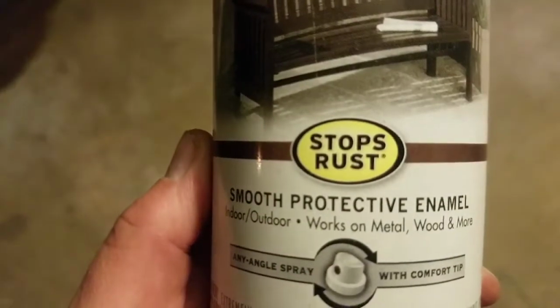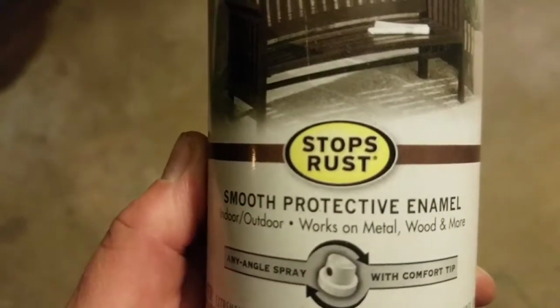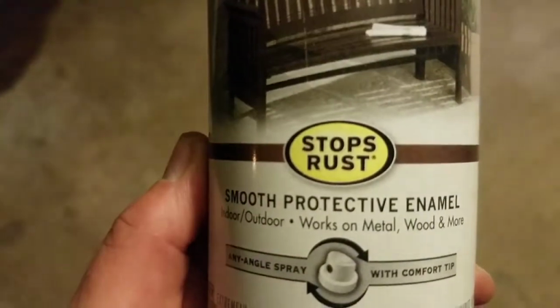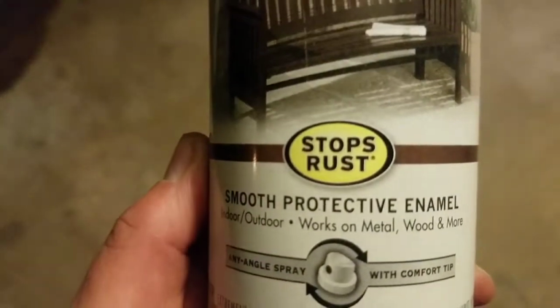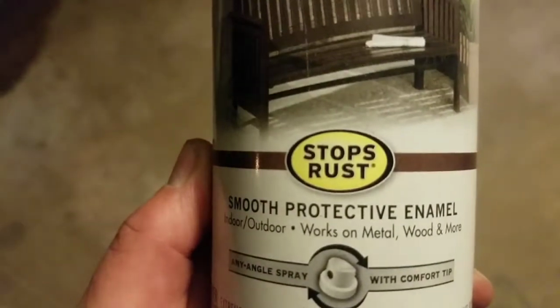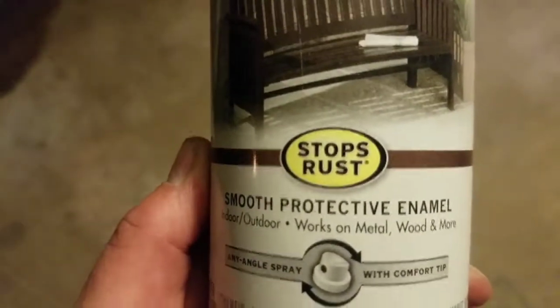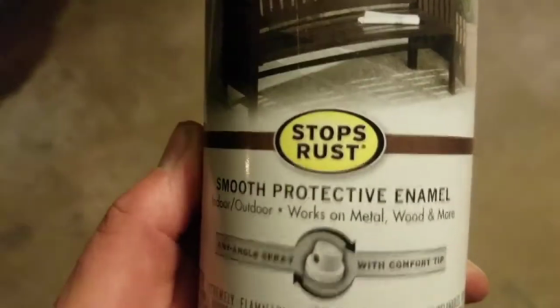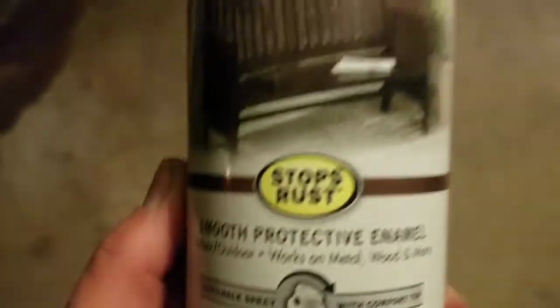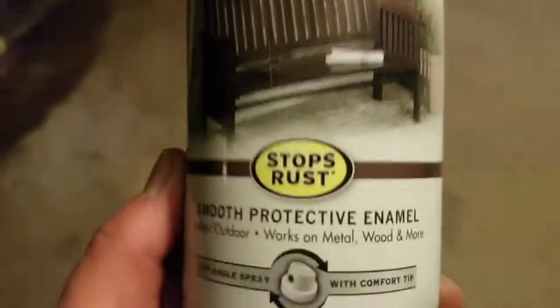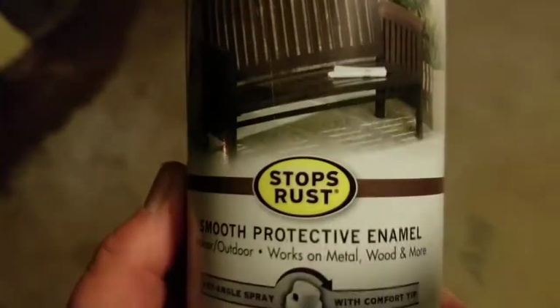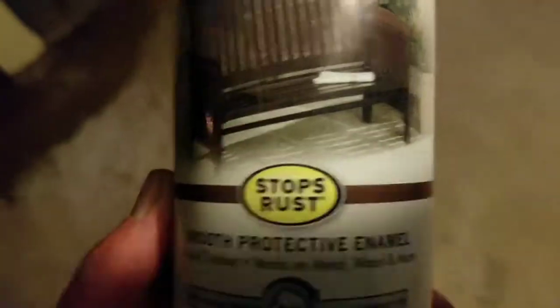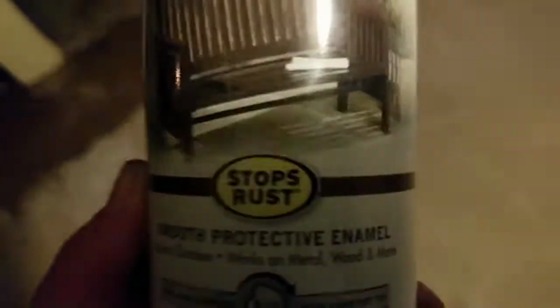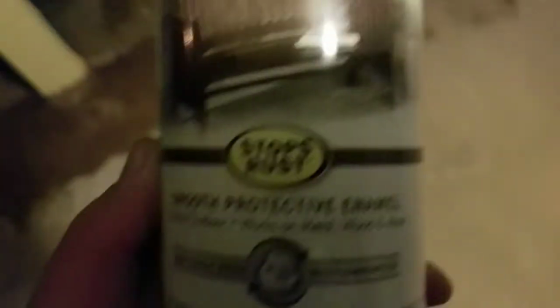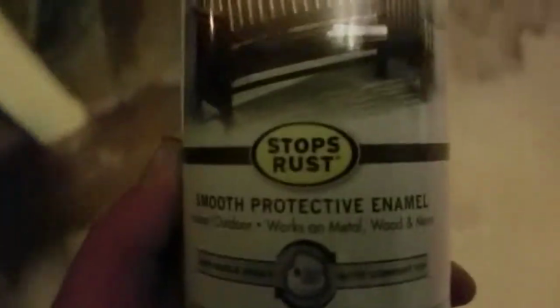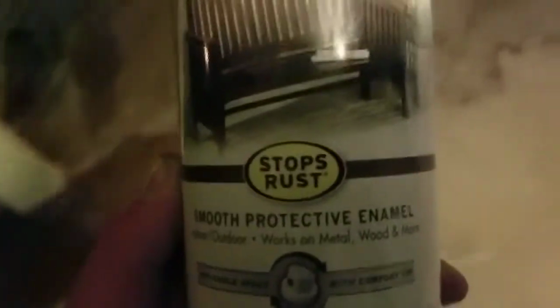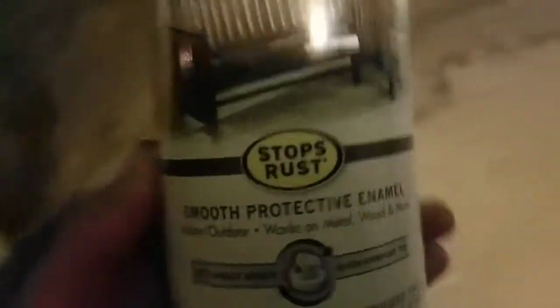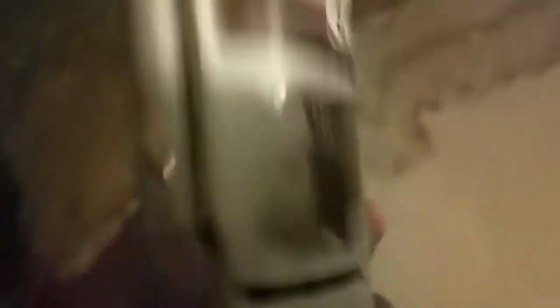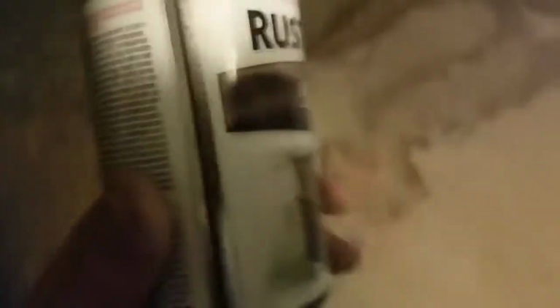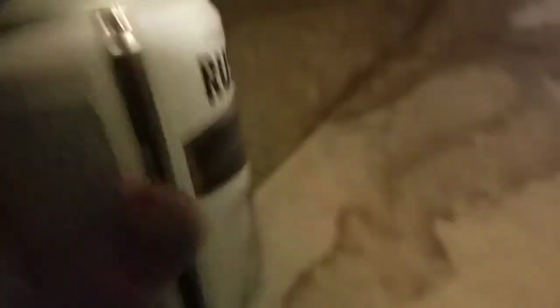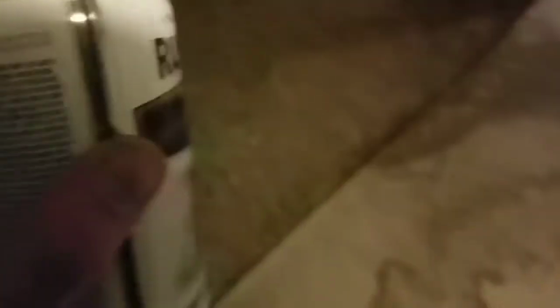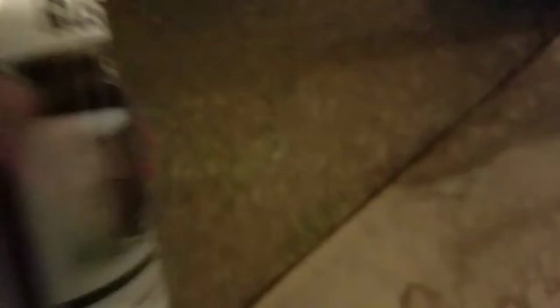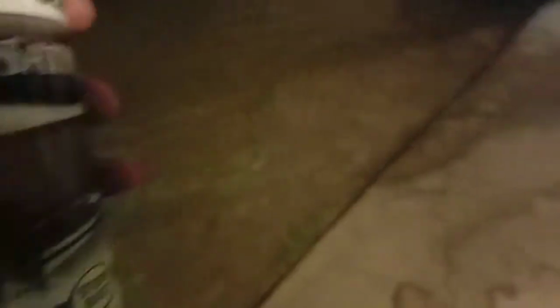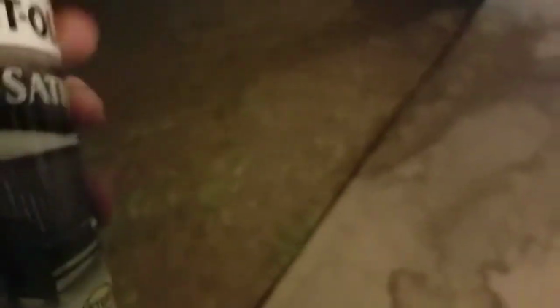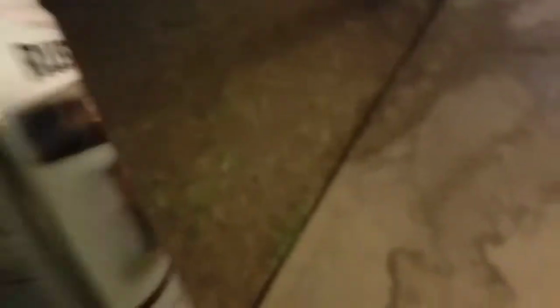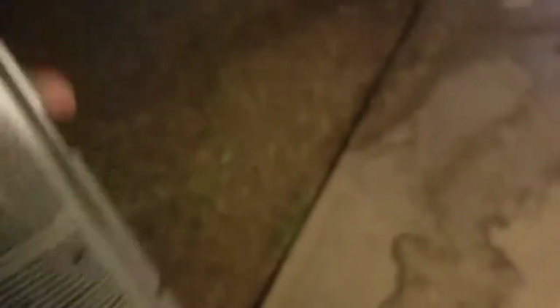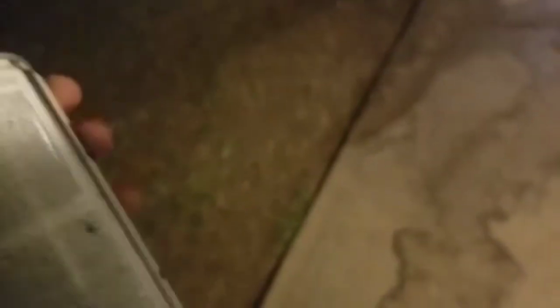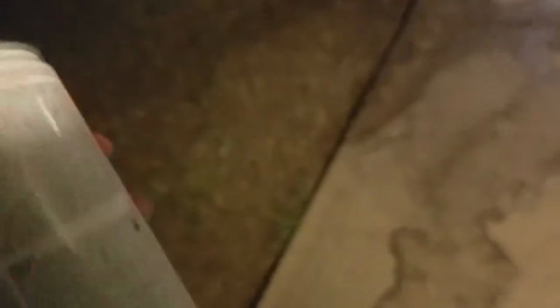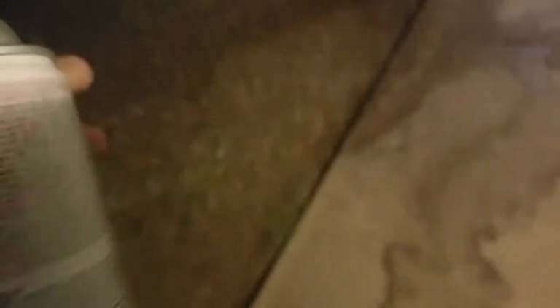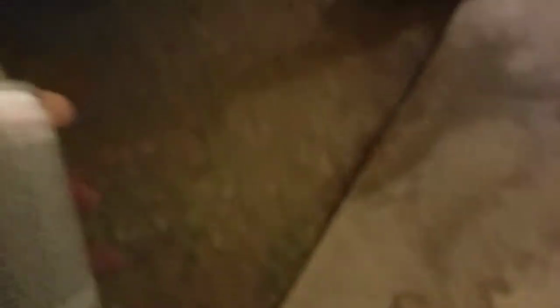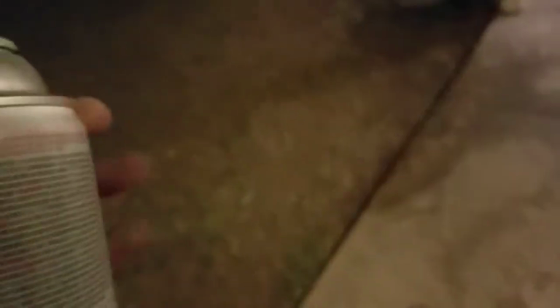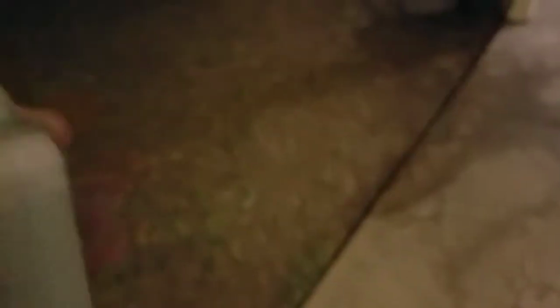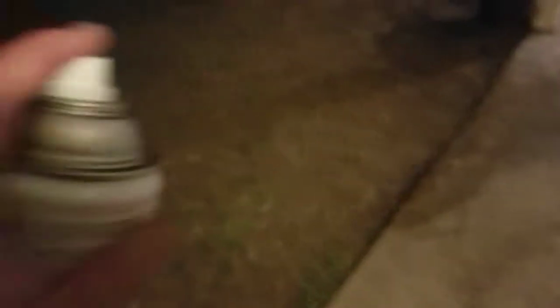Stops rust — hey, that's perfect, that's just what I need. I didn't wait long enough but I'm gonna put another really light coat on.